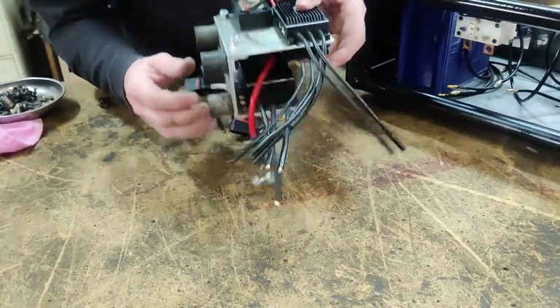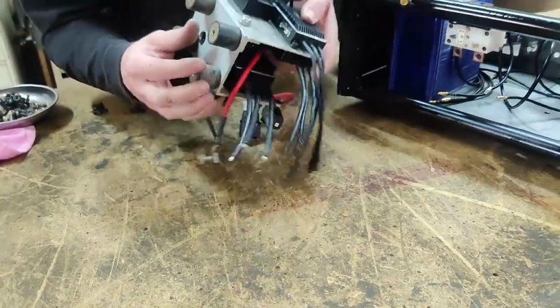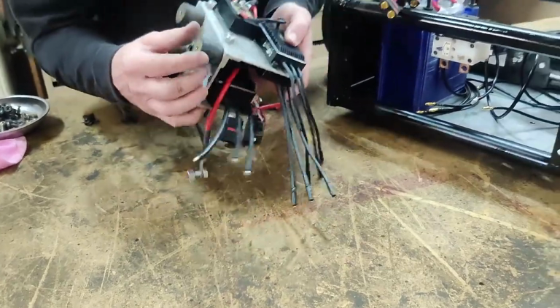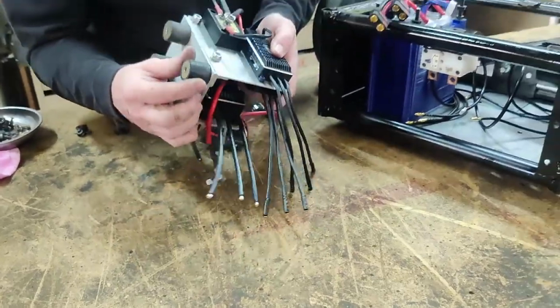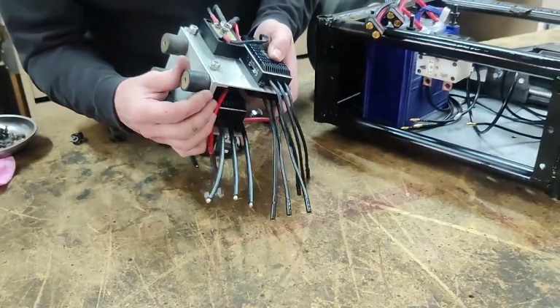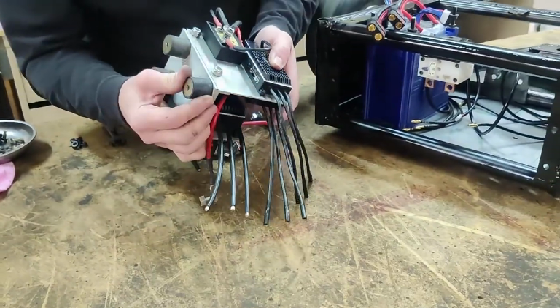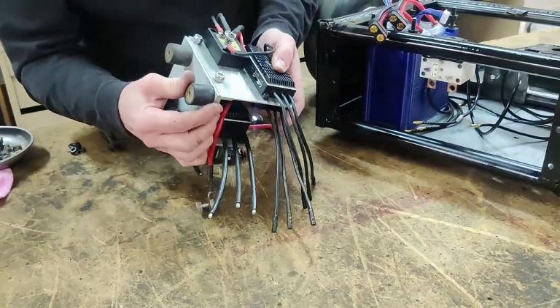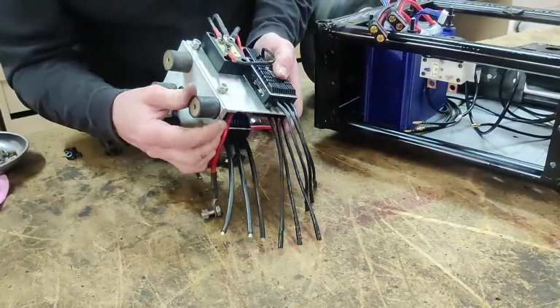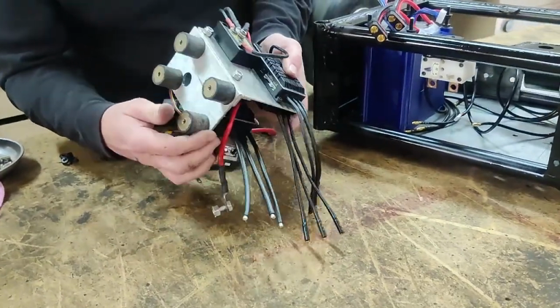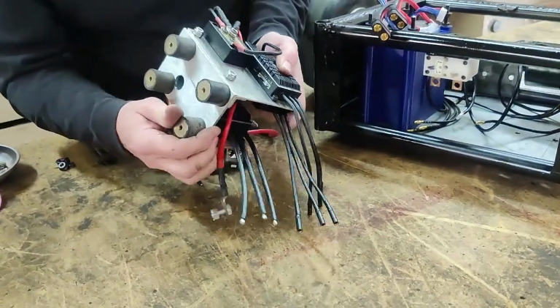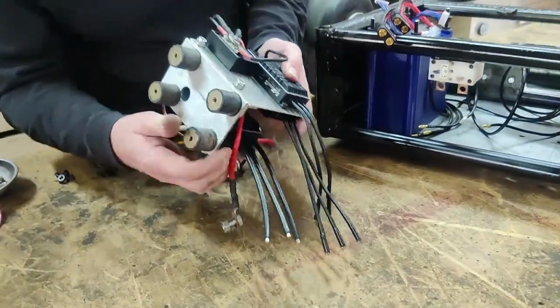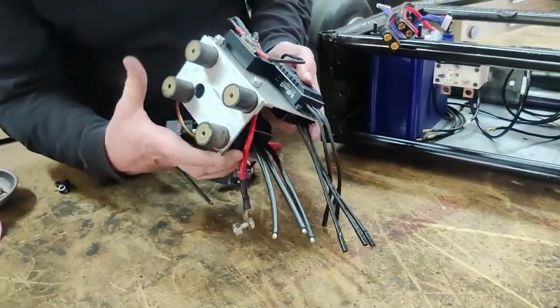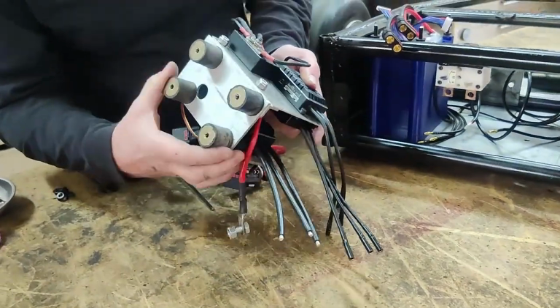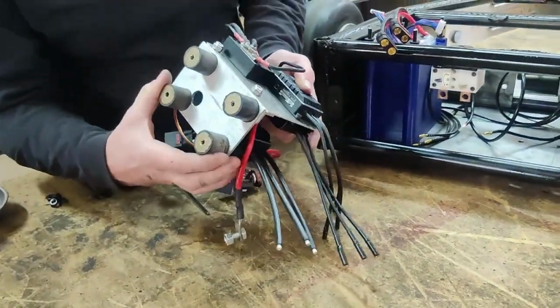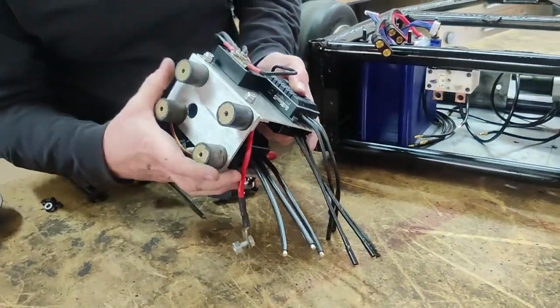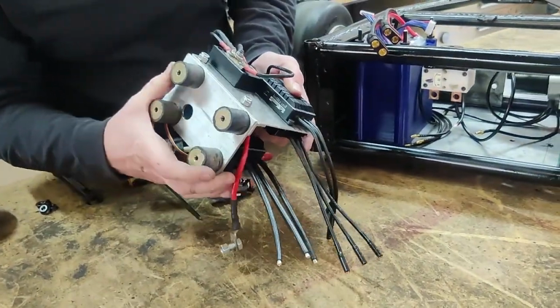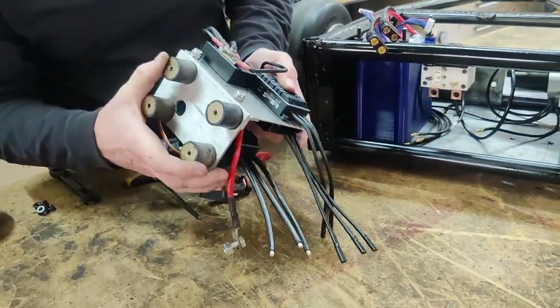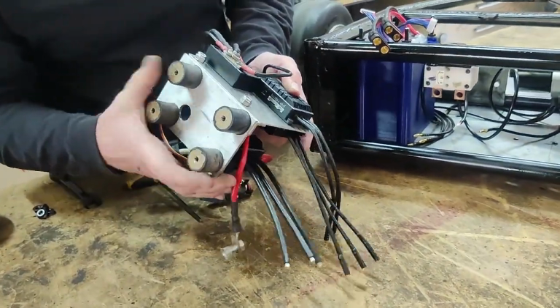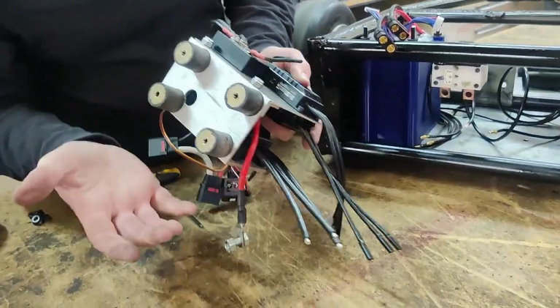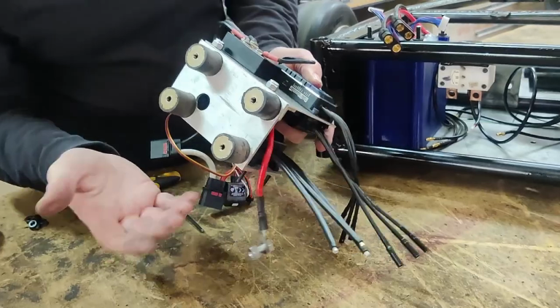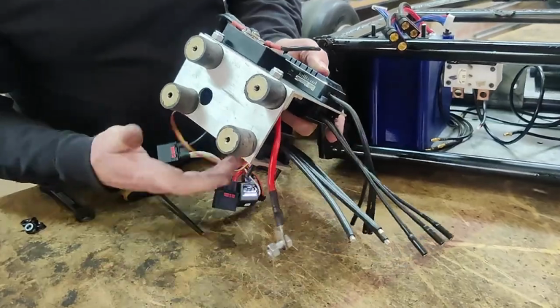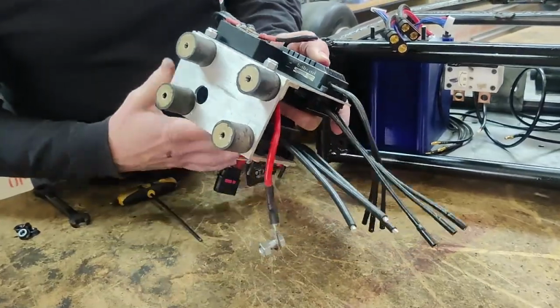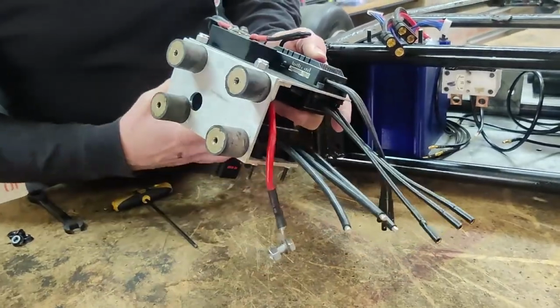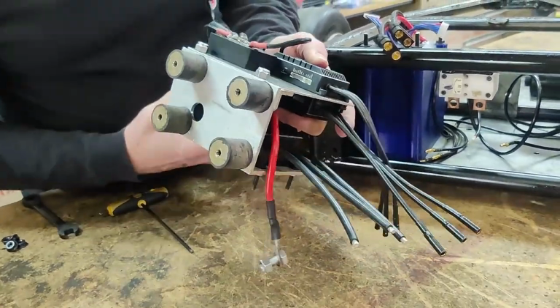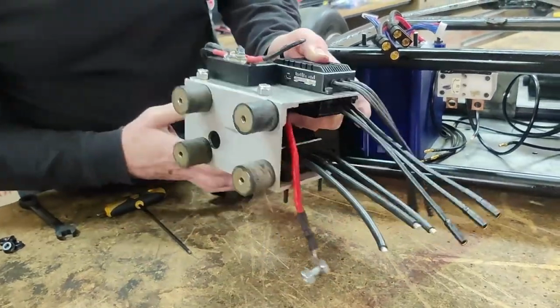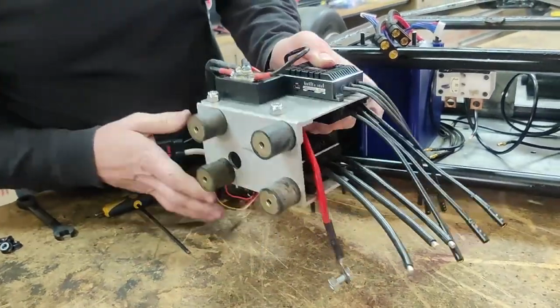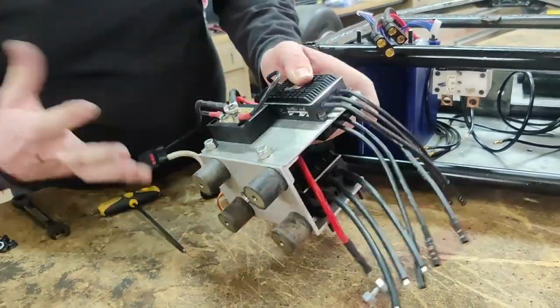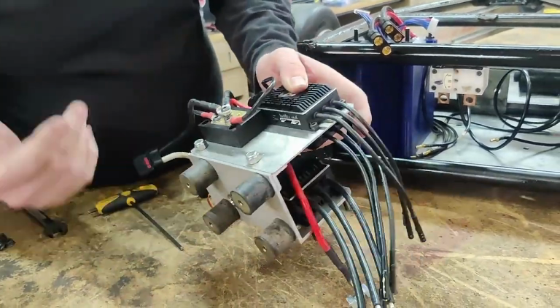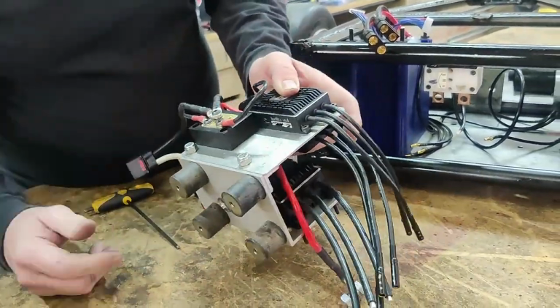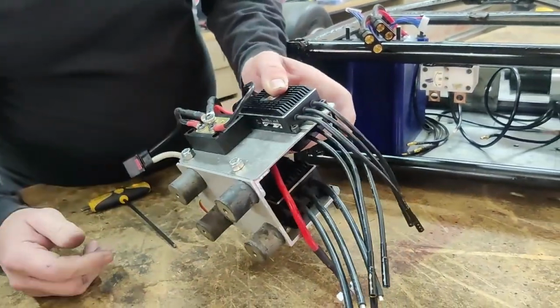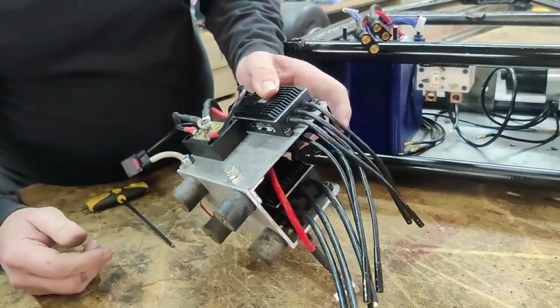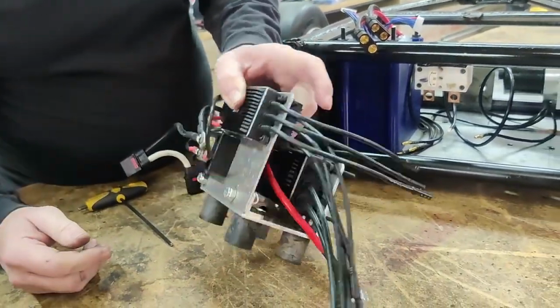So it's going to be shock isolation mounted, which is kind of a big deal for electronics — they have to have some measure of flex.